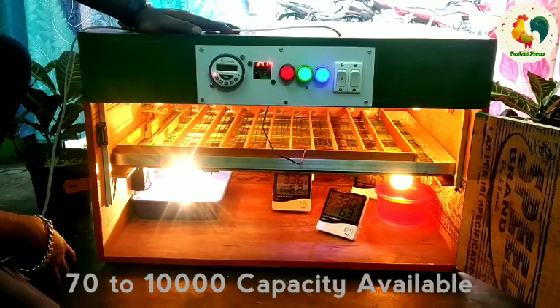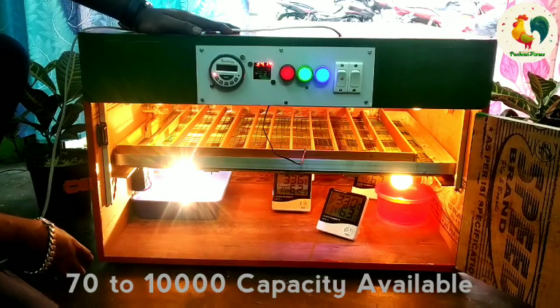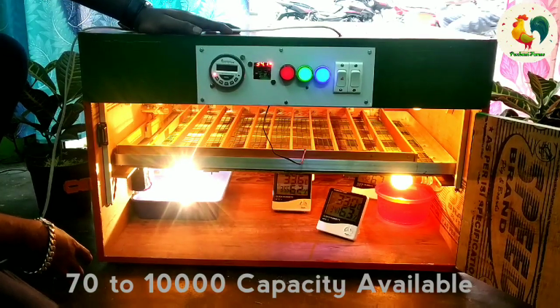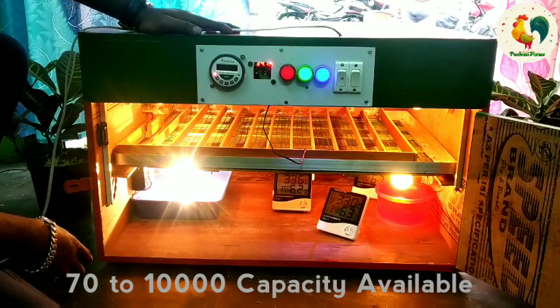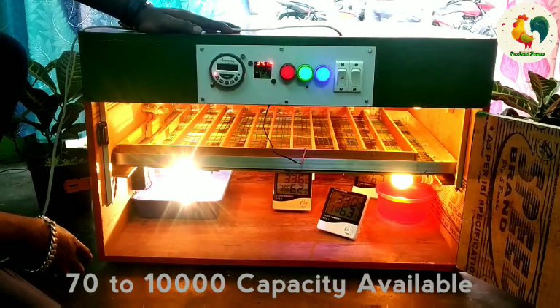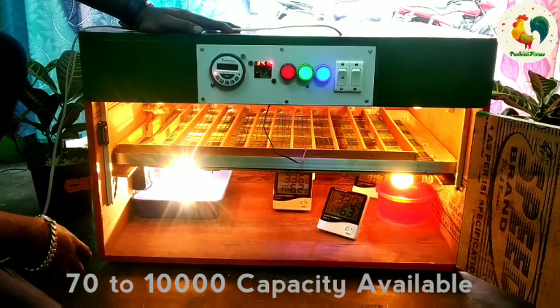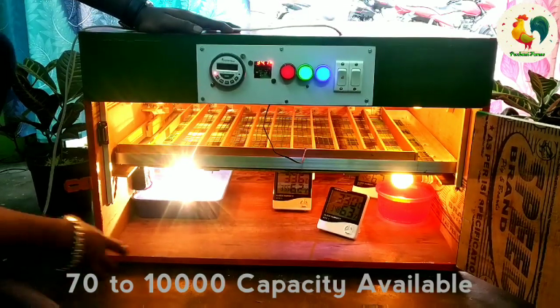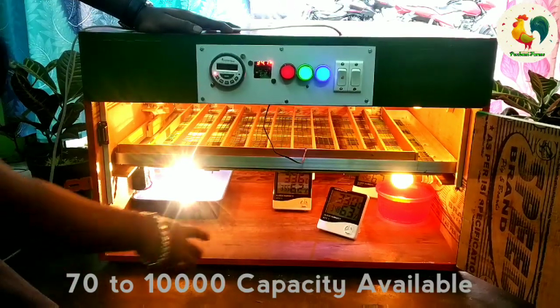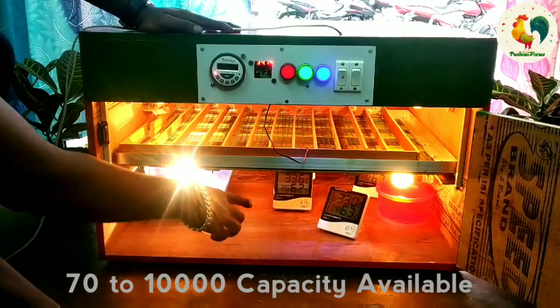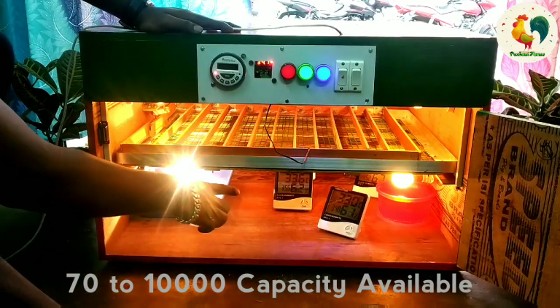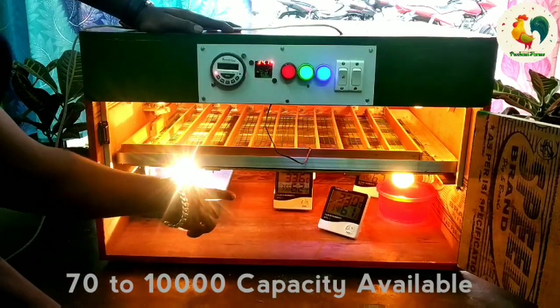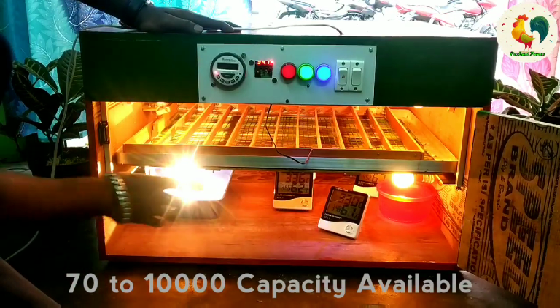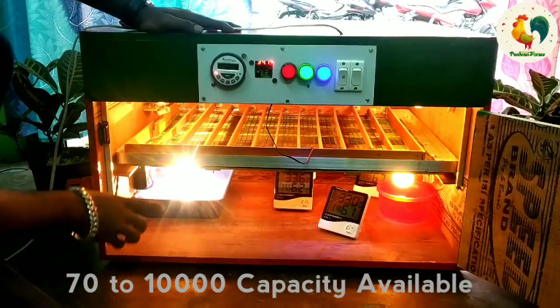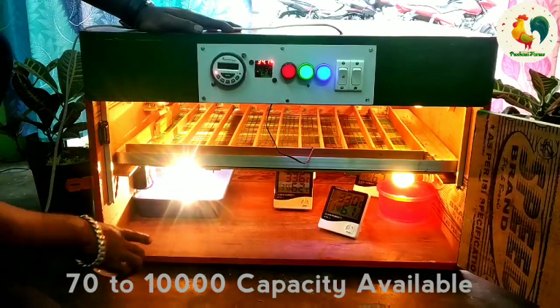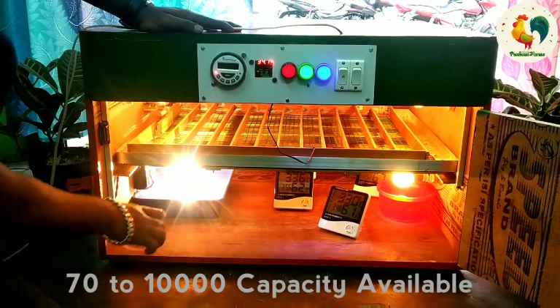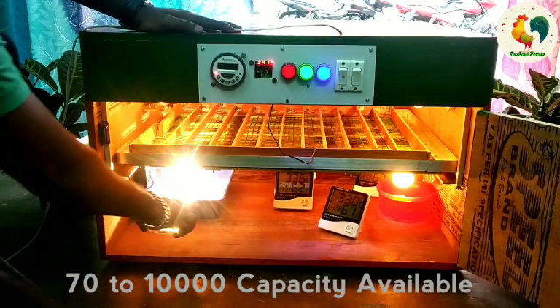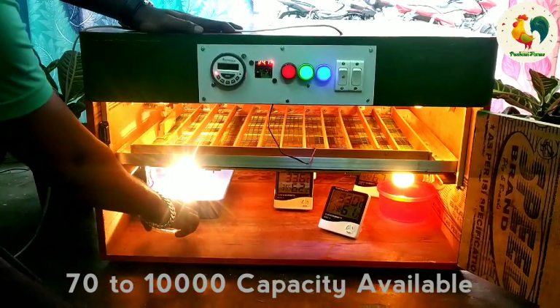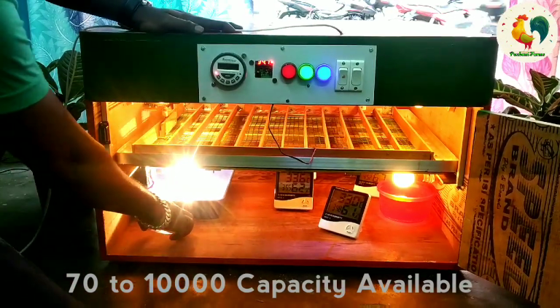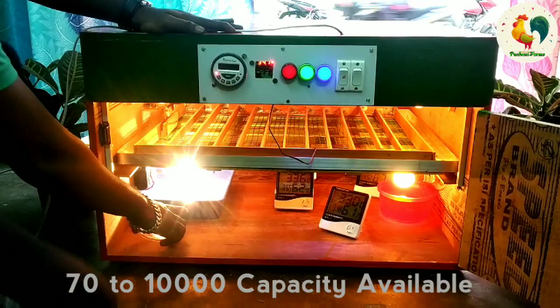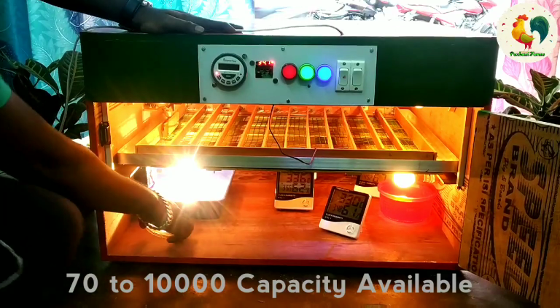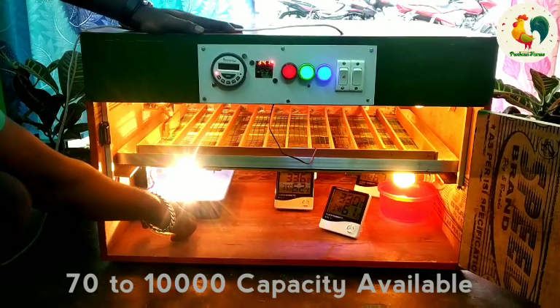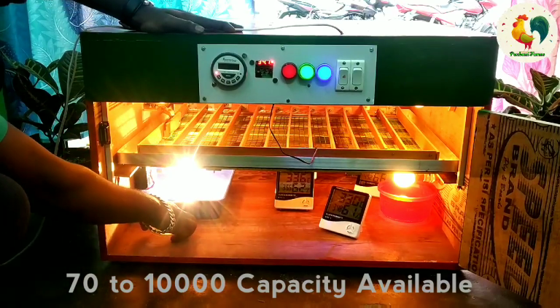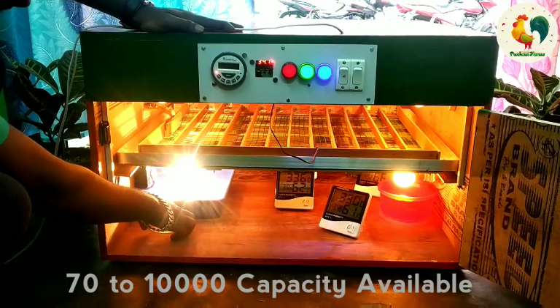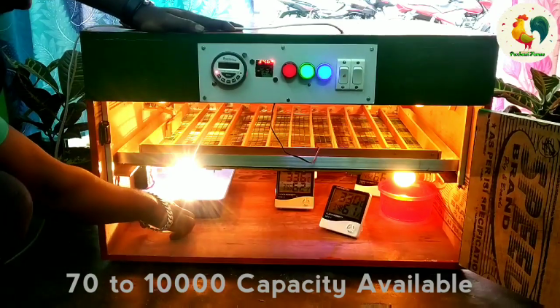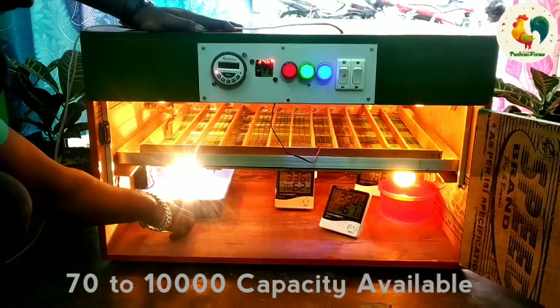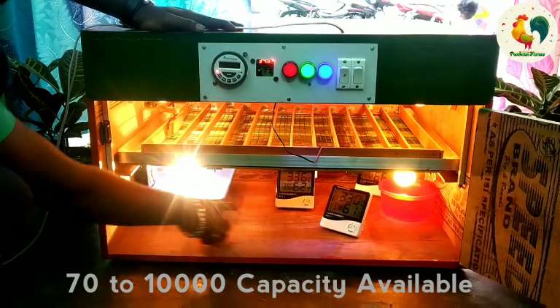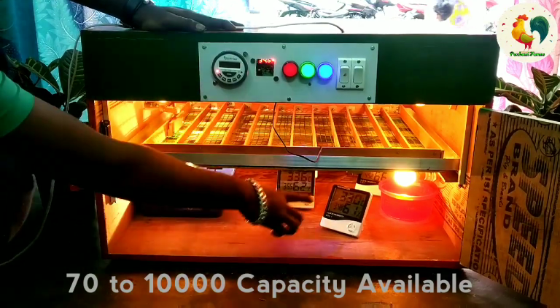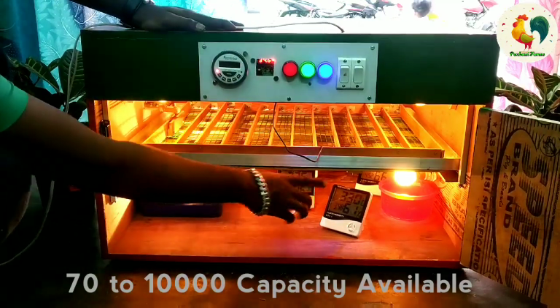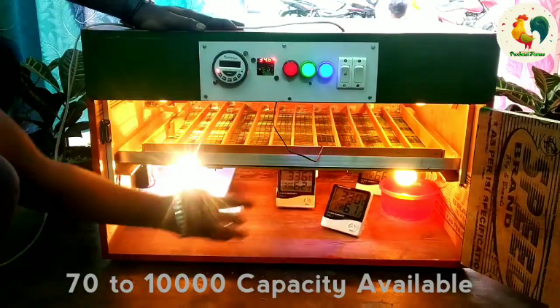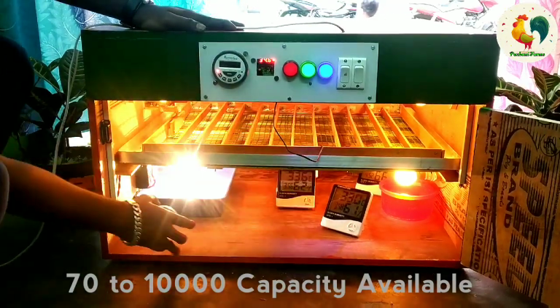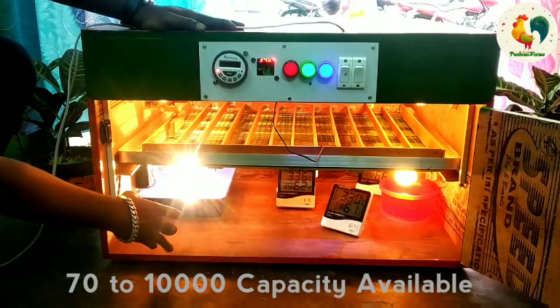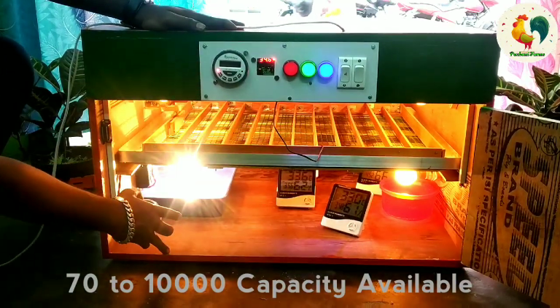As you look at the top, you can see the bottom.